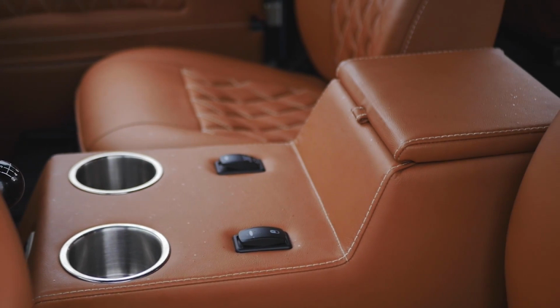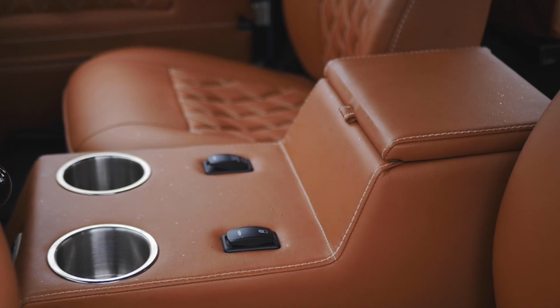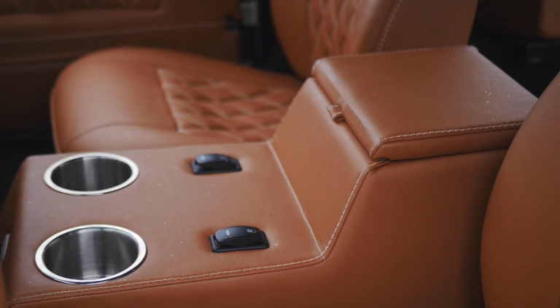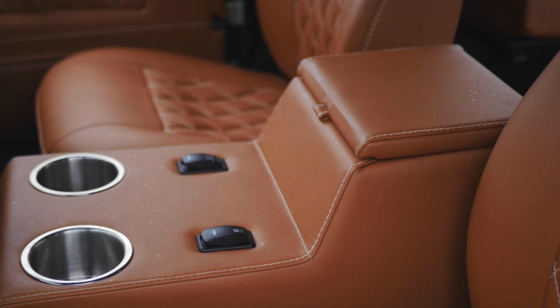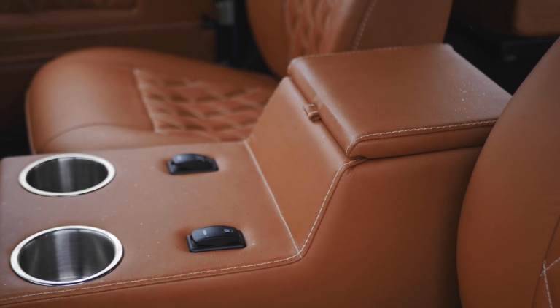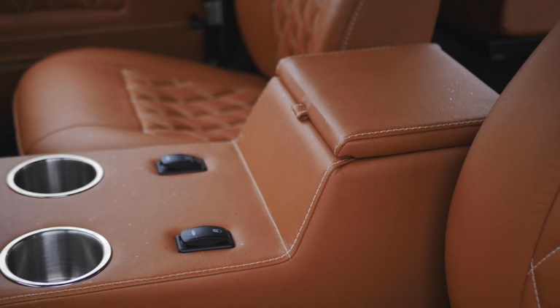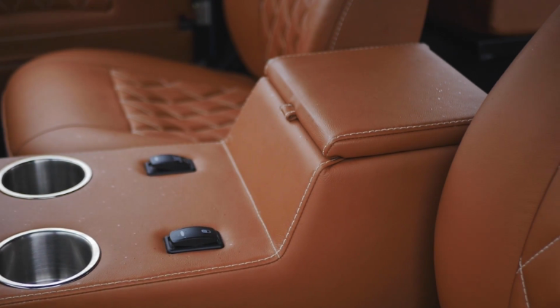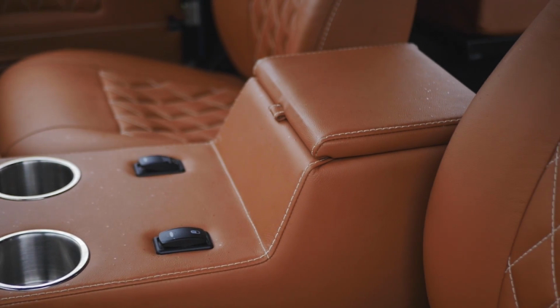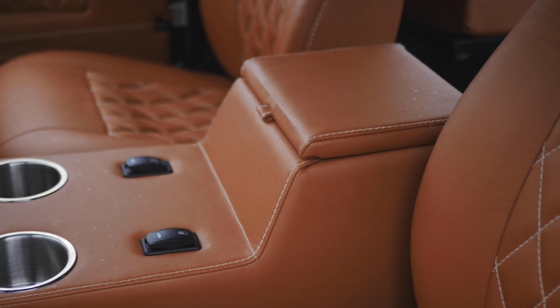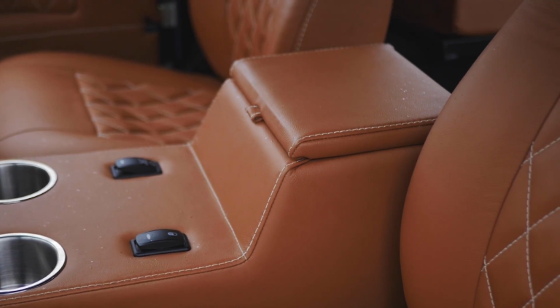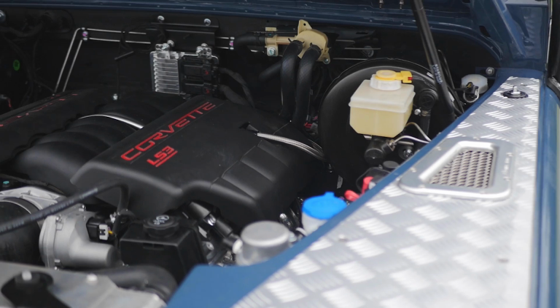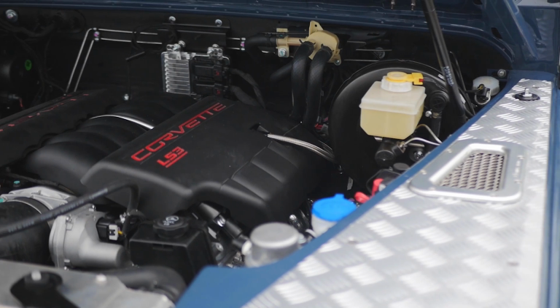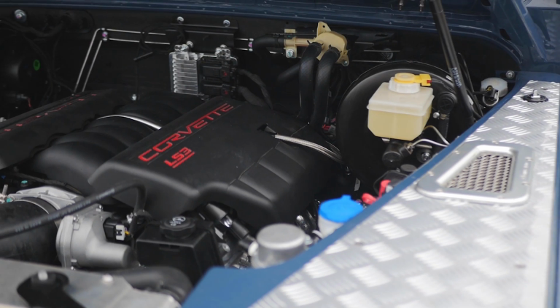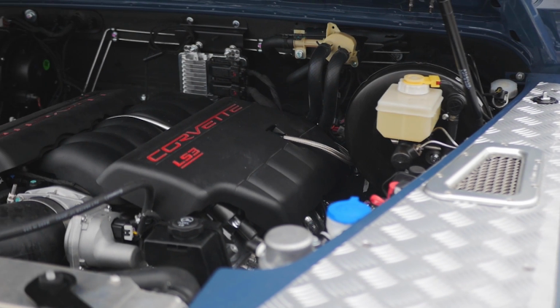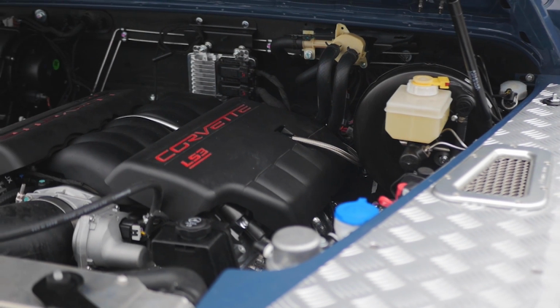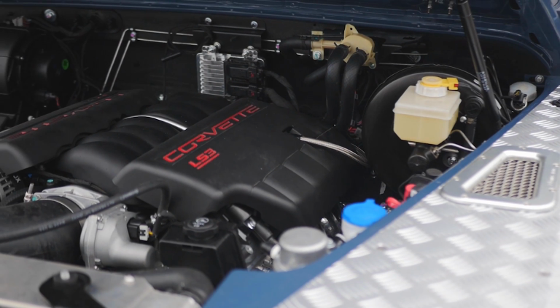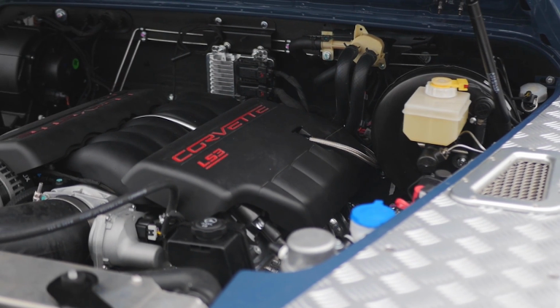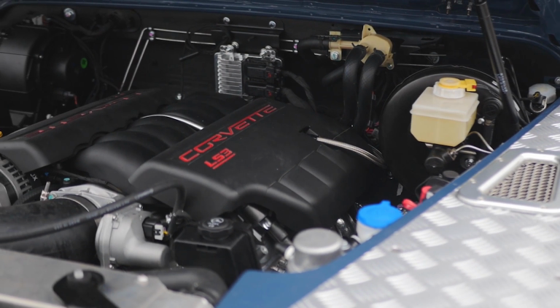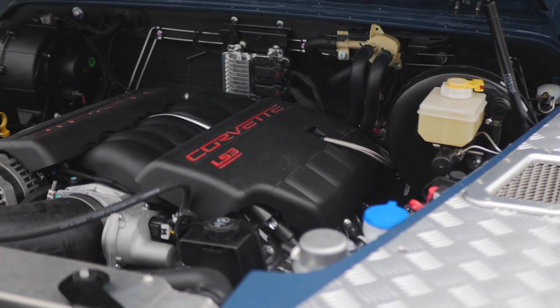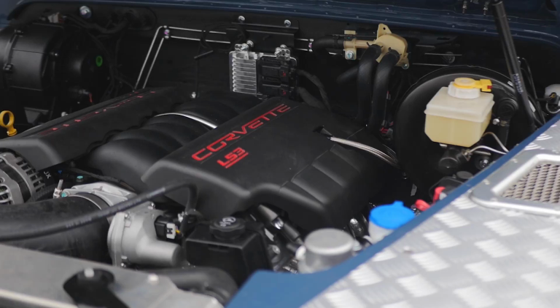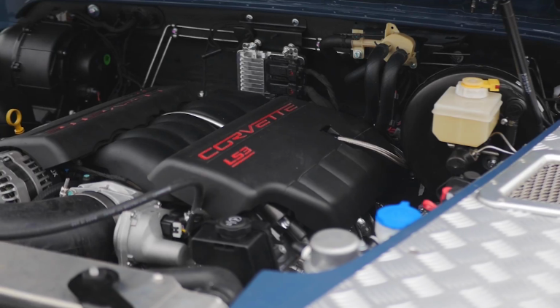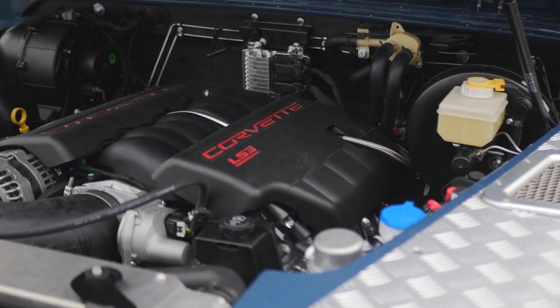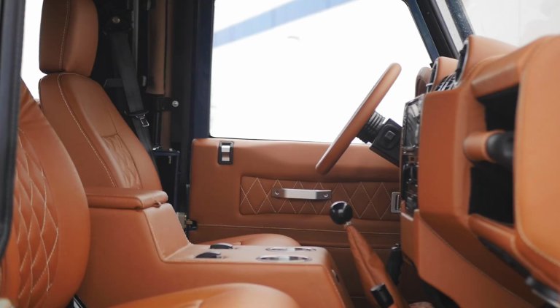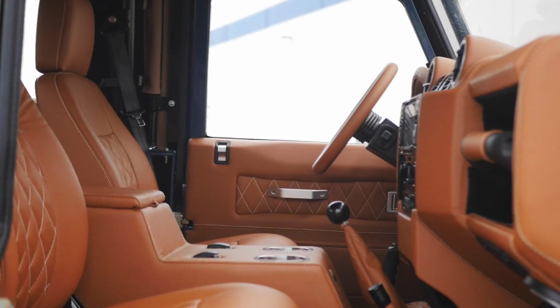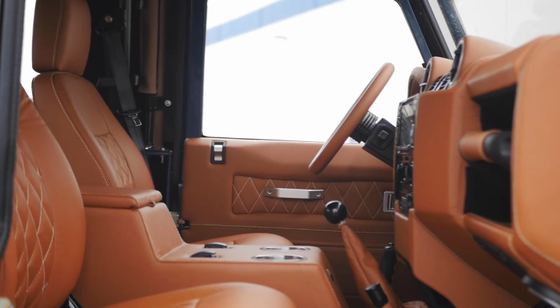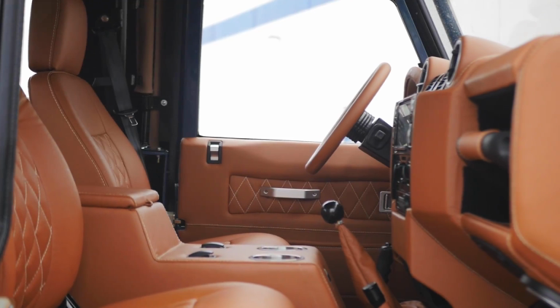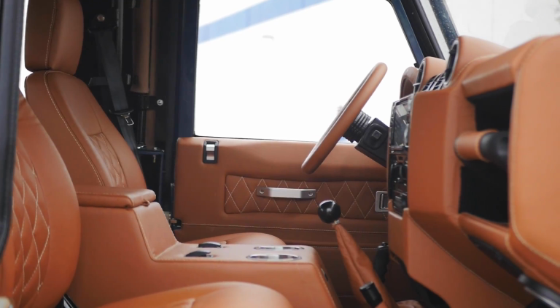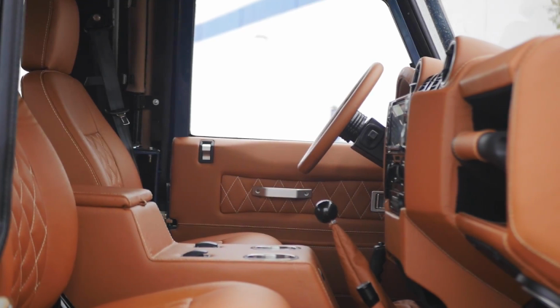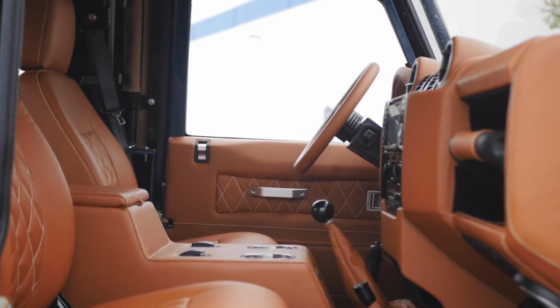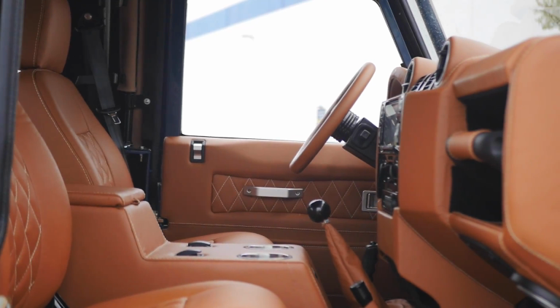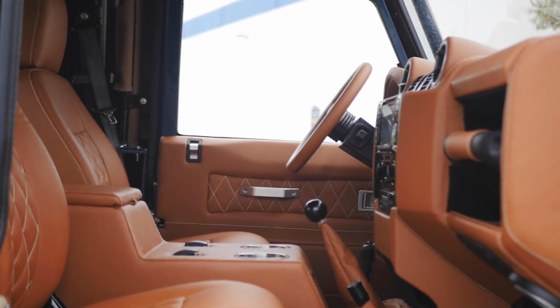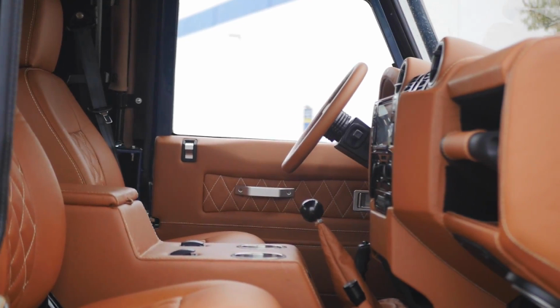Shaka is powered by our LS3 565 horsepower engine mated to a six-speed manual transmission.